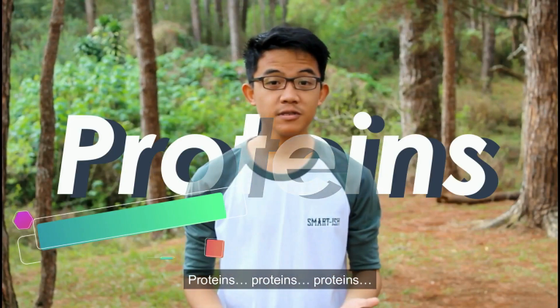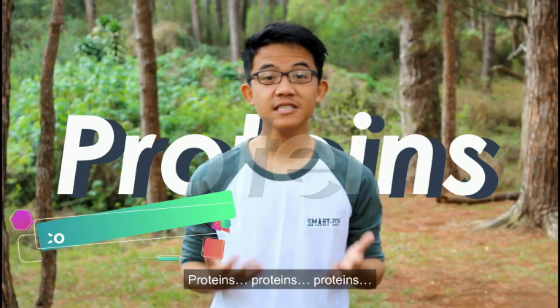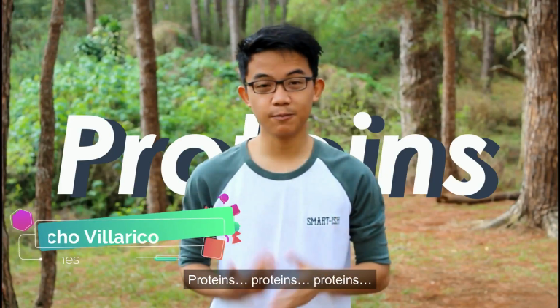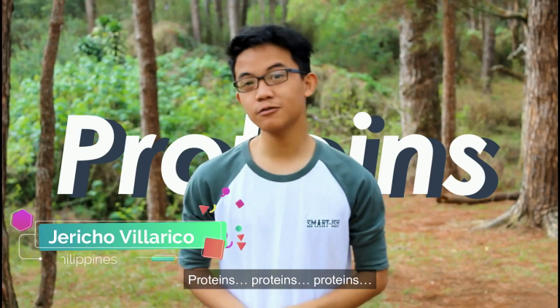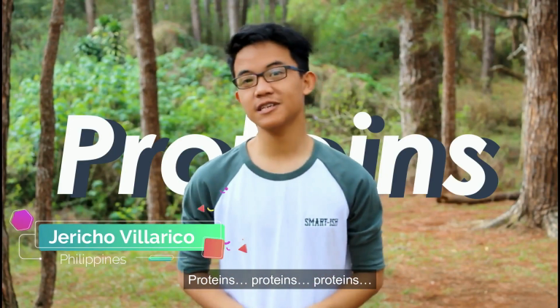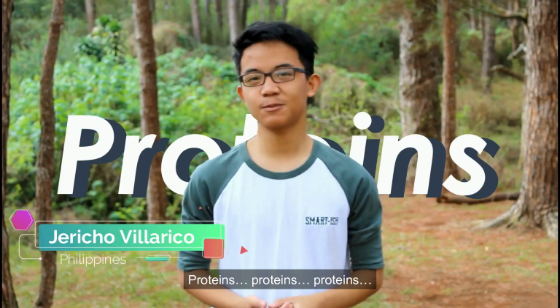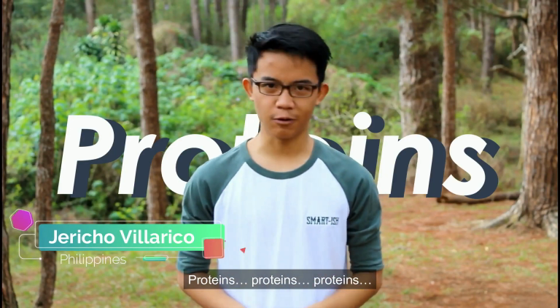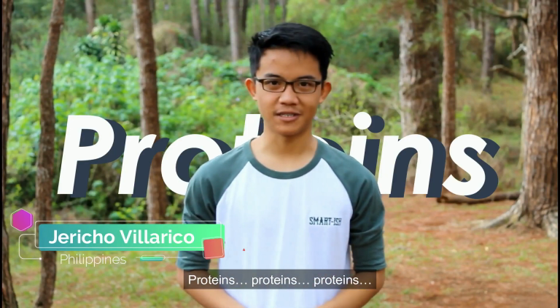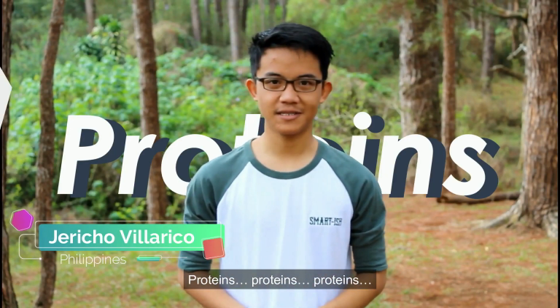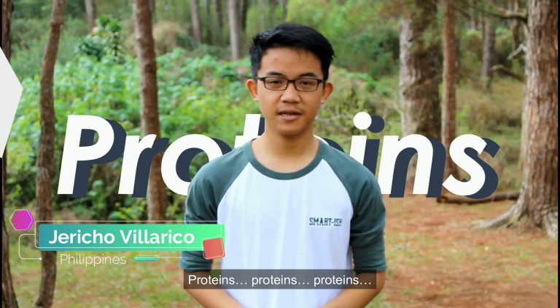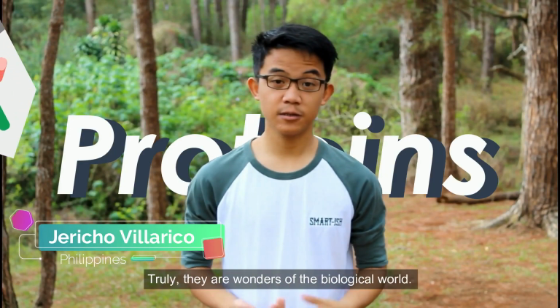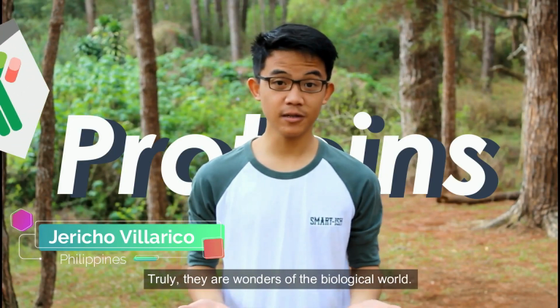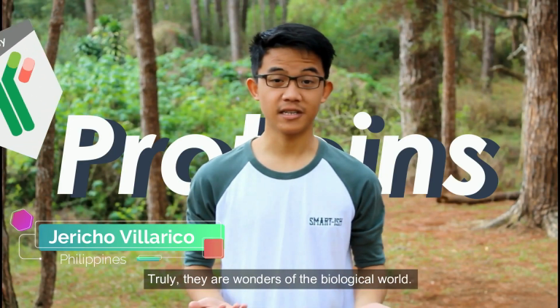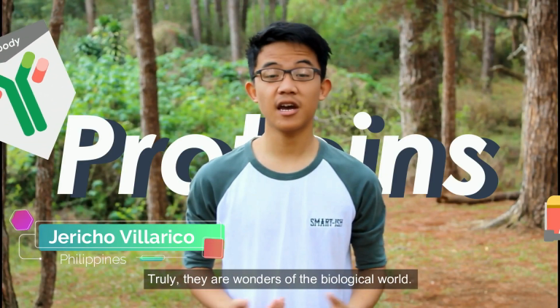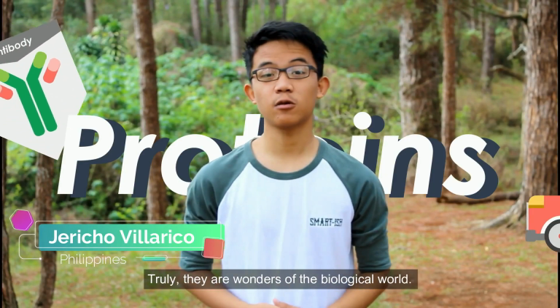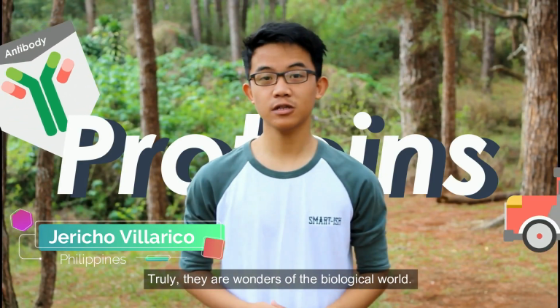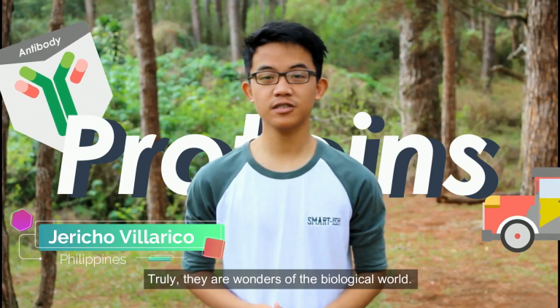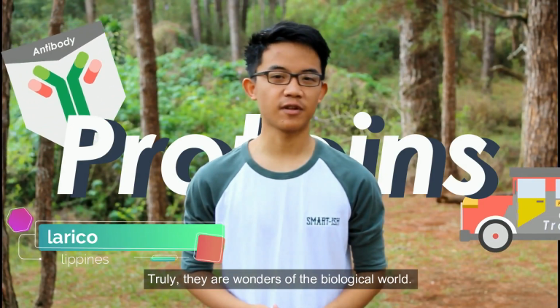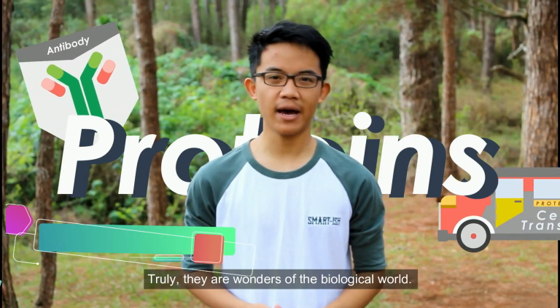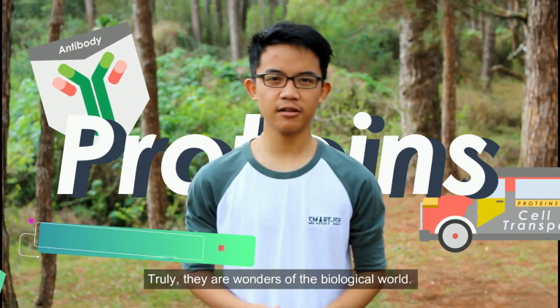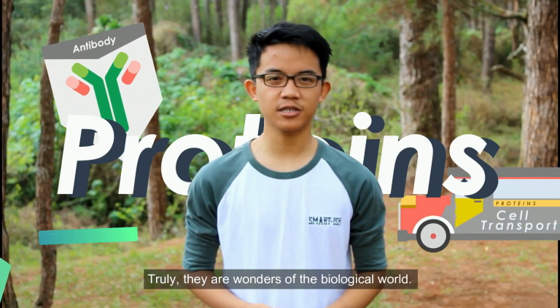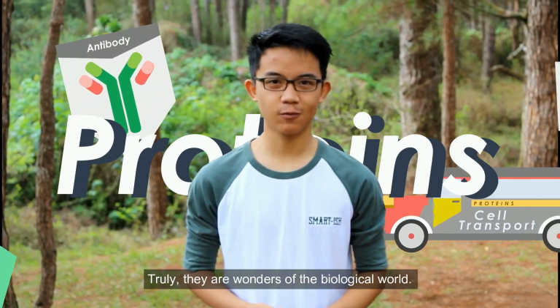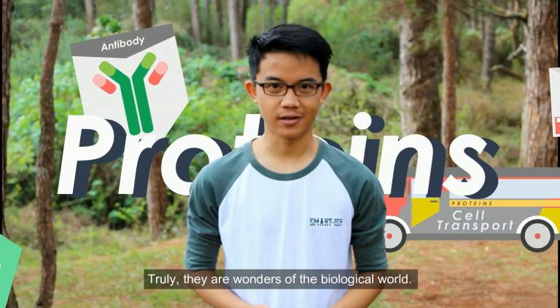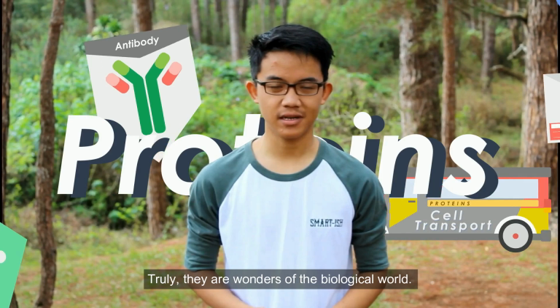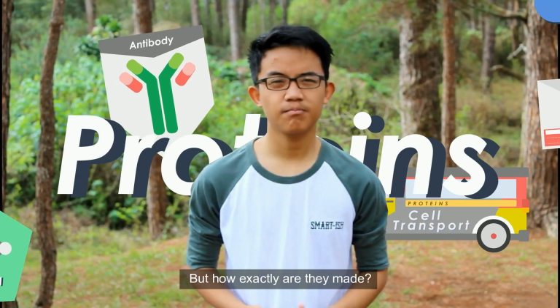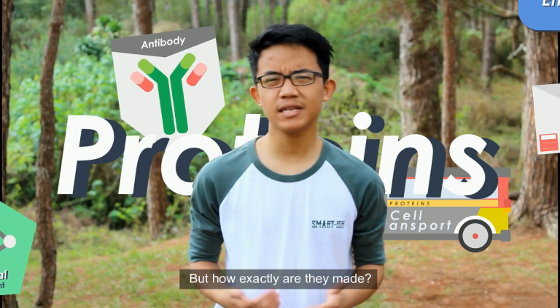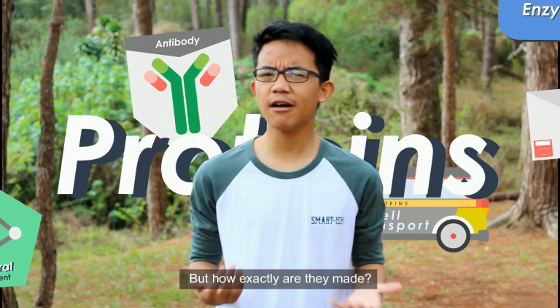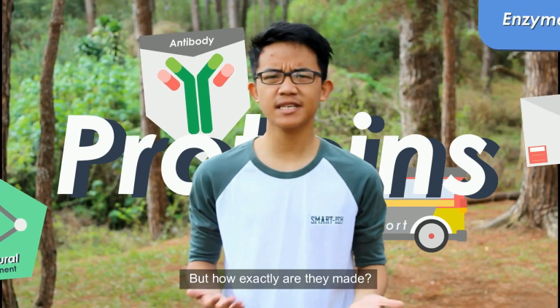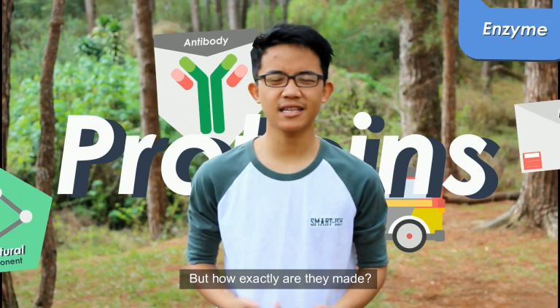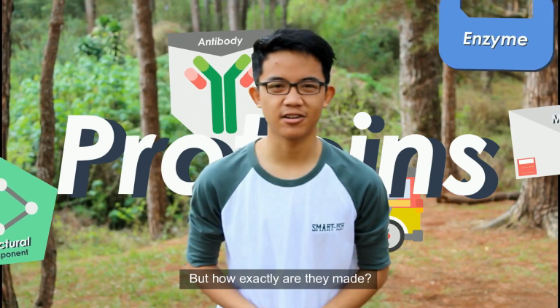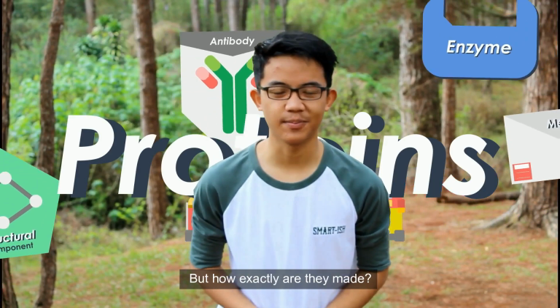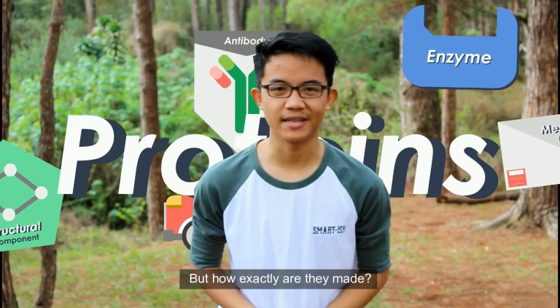Proteins, proteins, proteins. Truly, they are wonders of the biological world. But how exactly are they made?